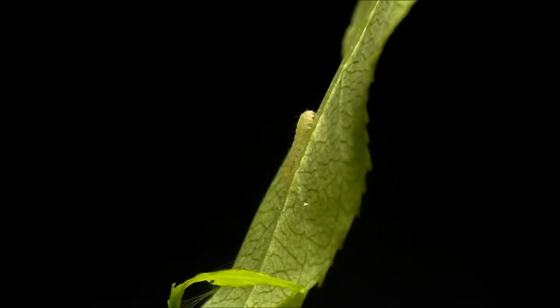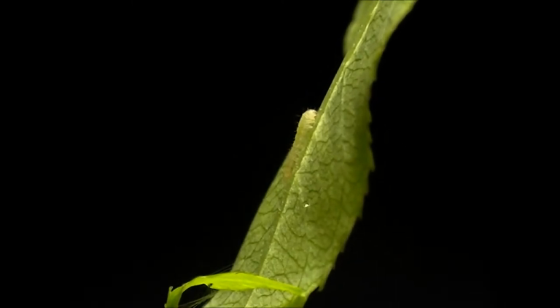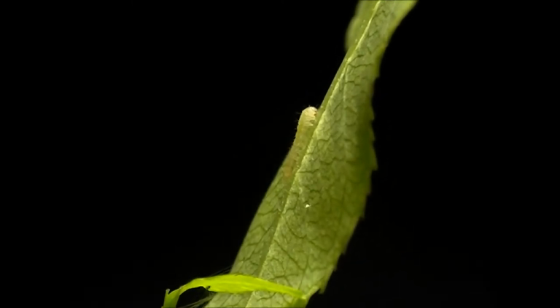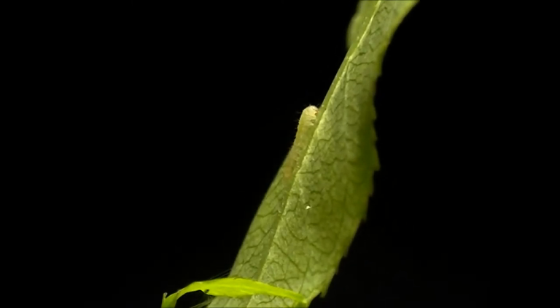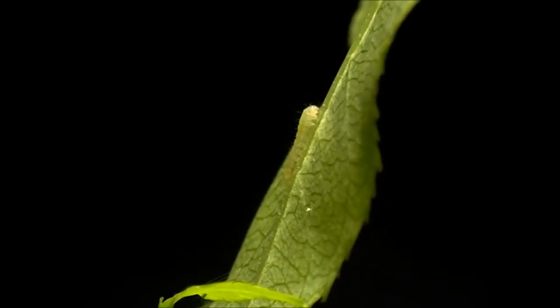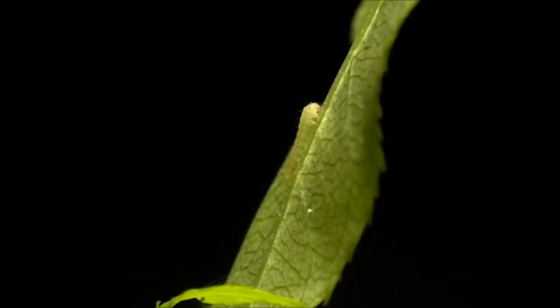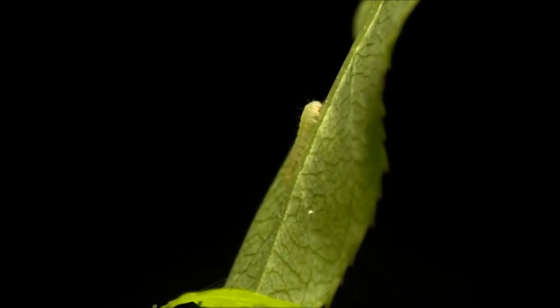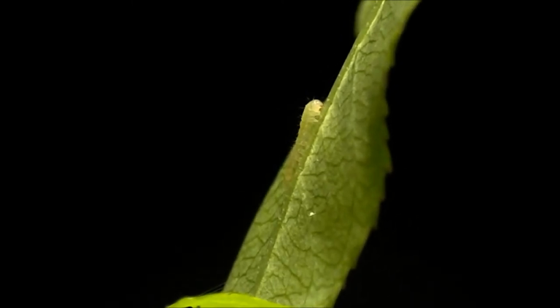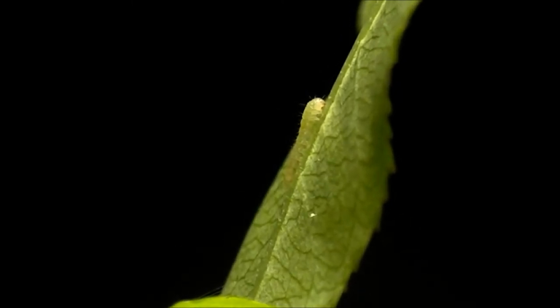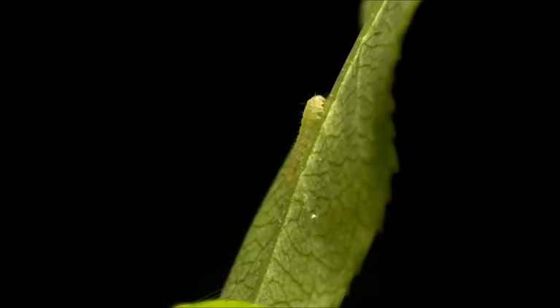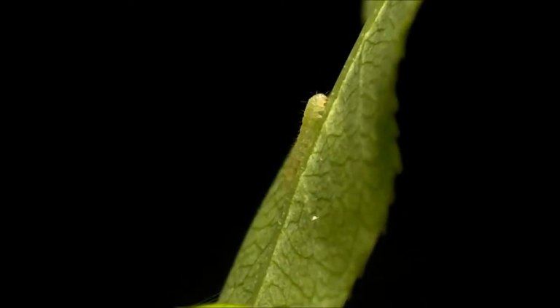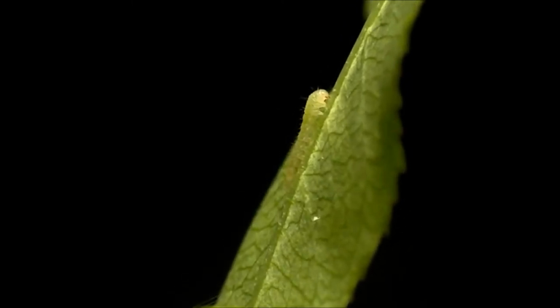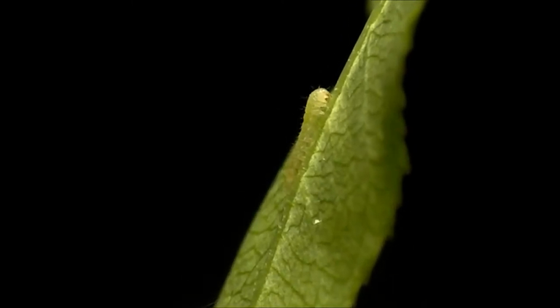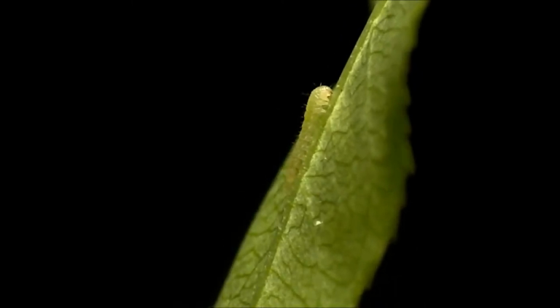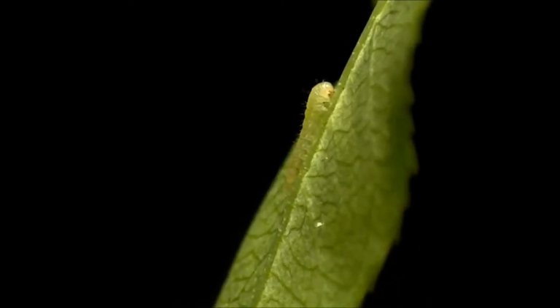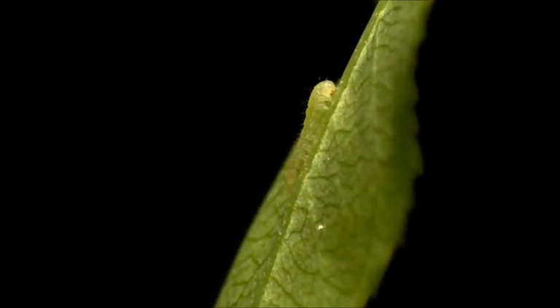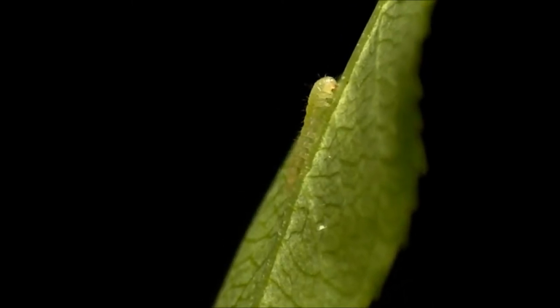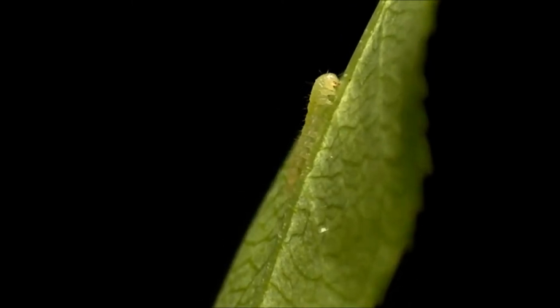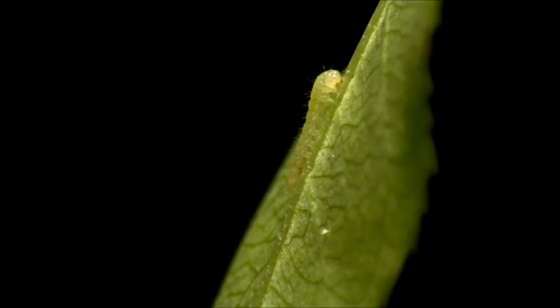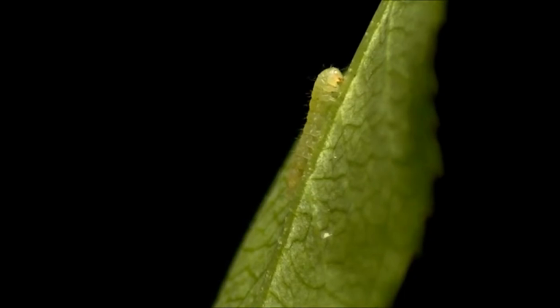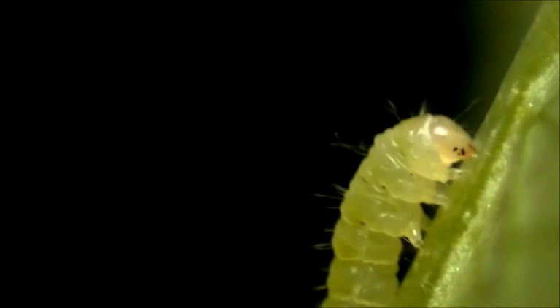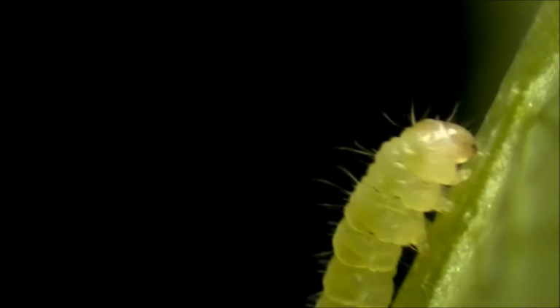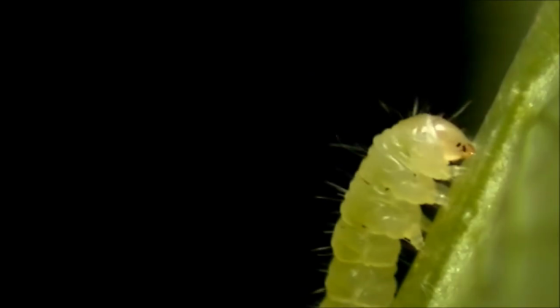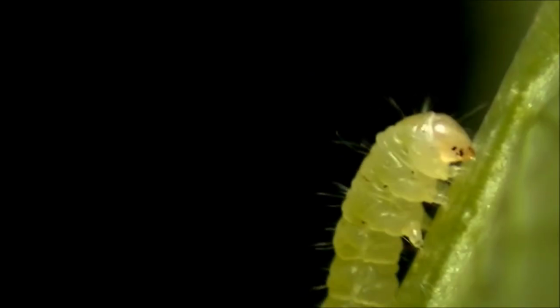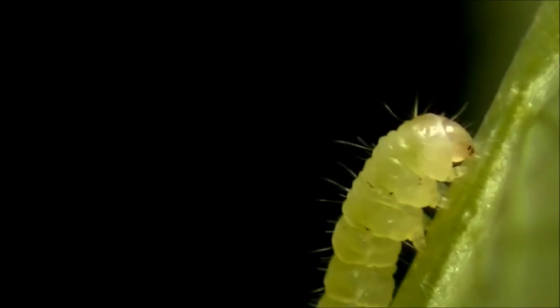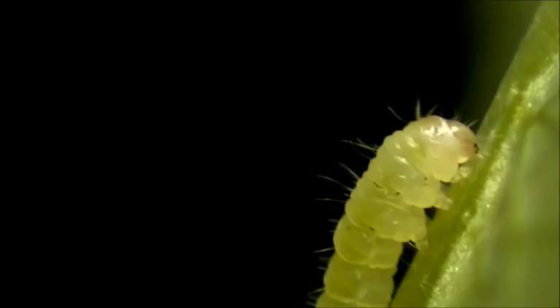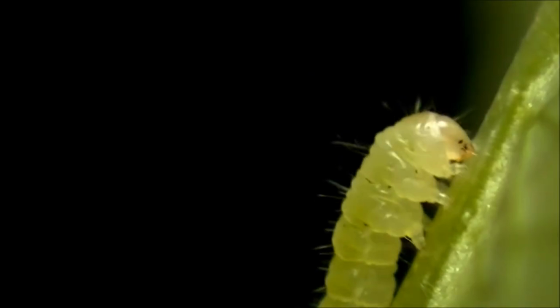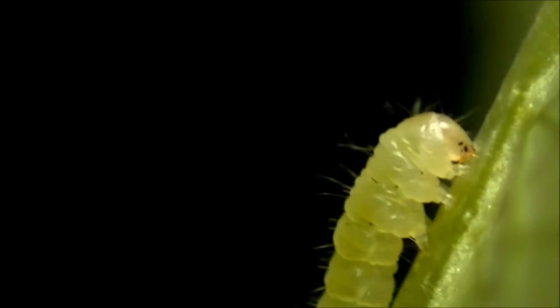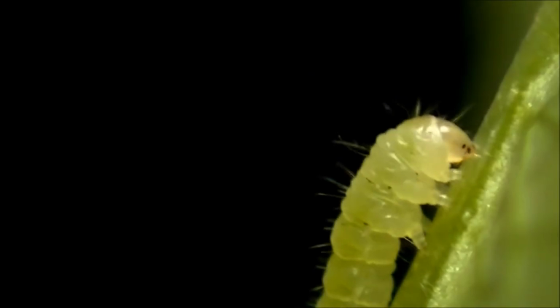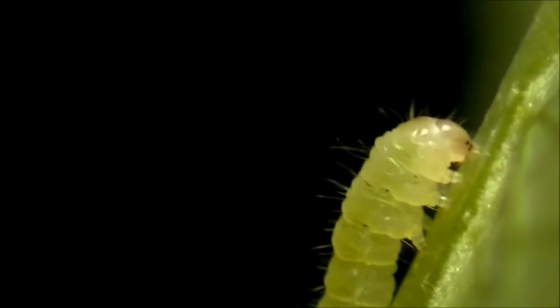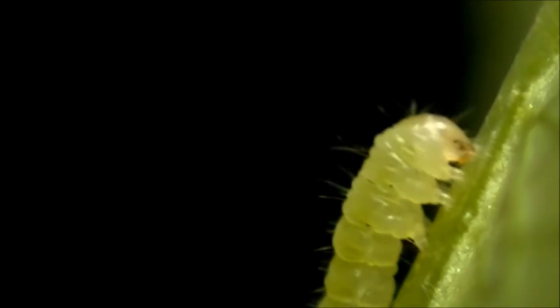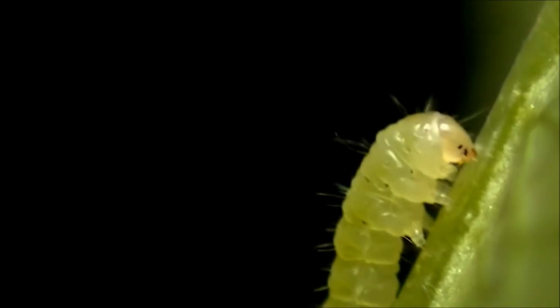The caterpillar also sets about to weaken the midrib by chewing holes along its length.